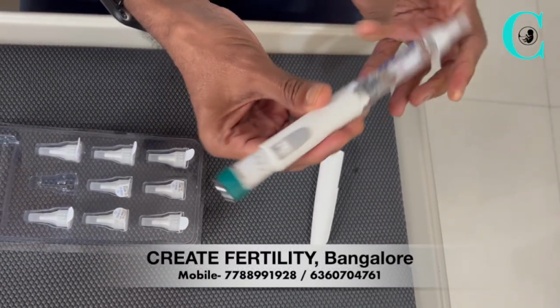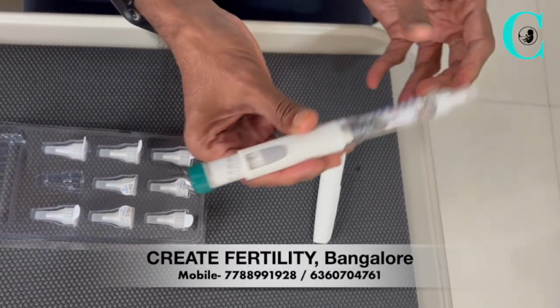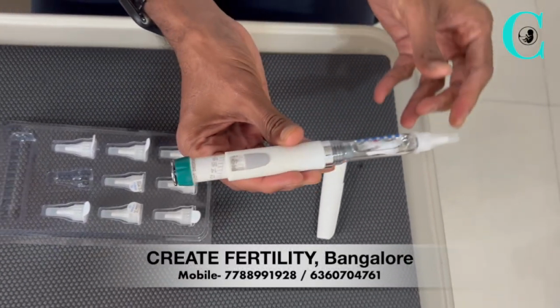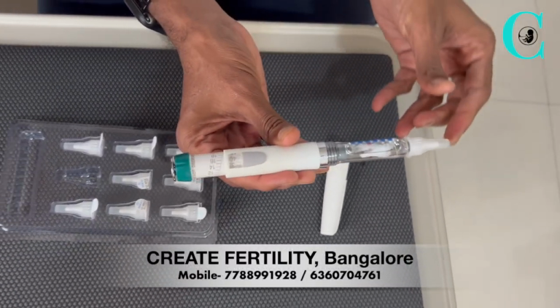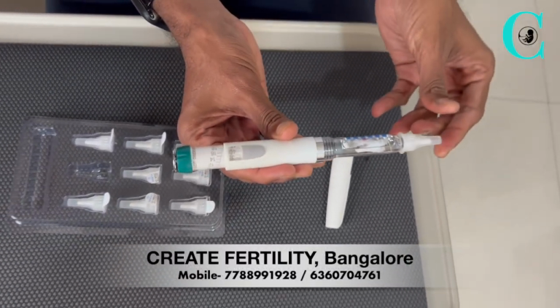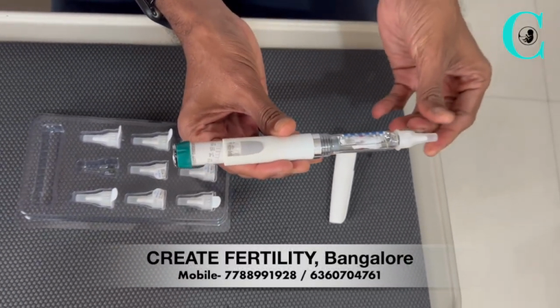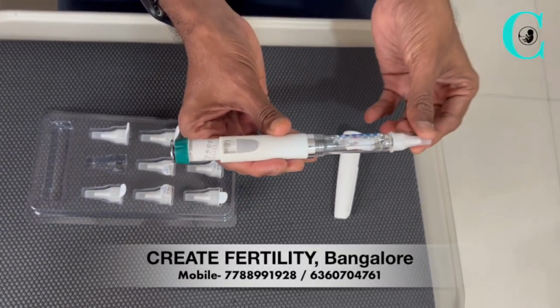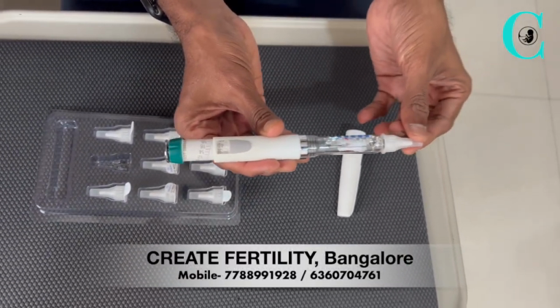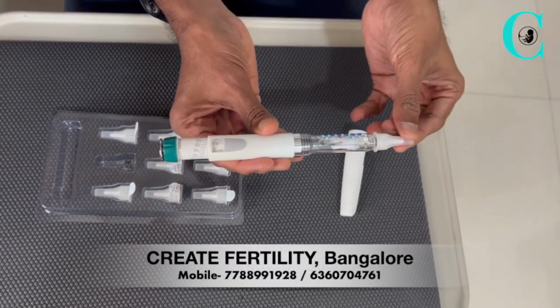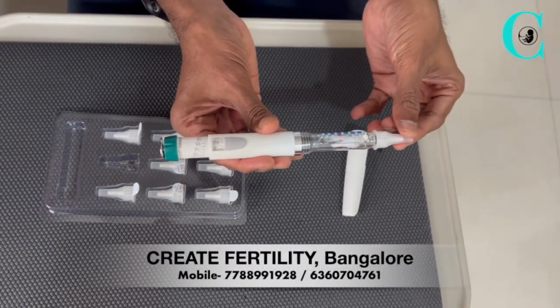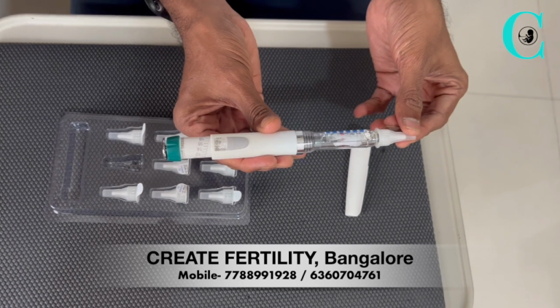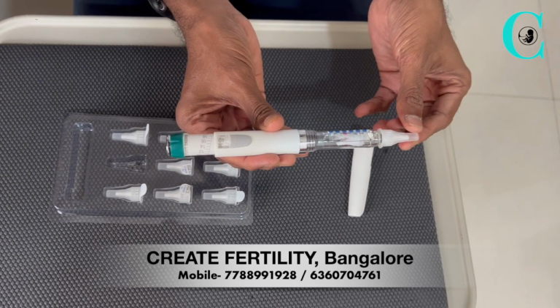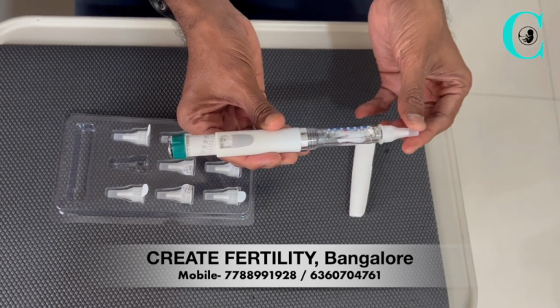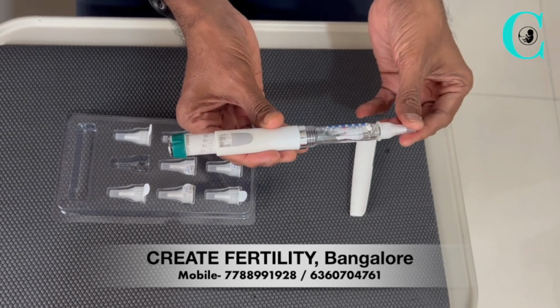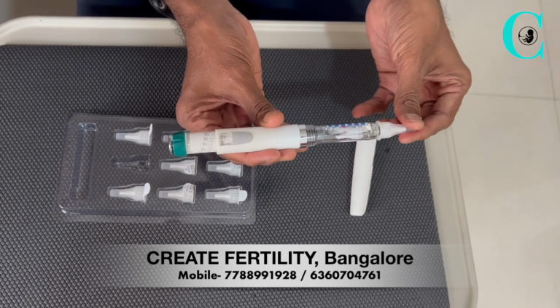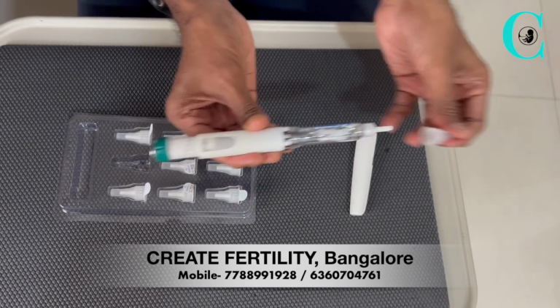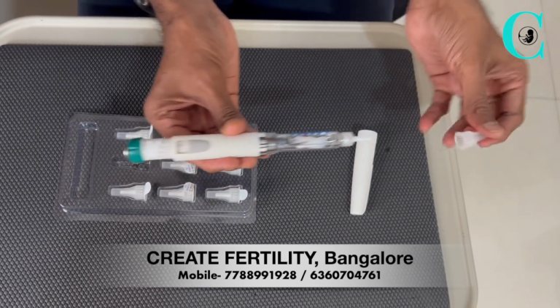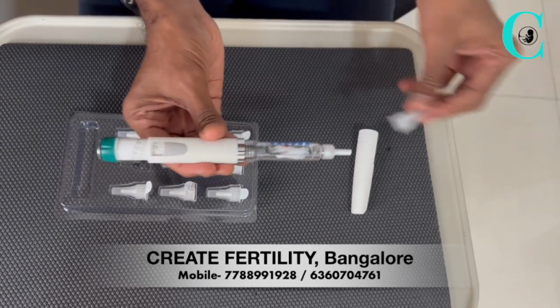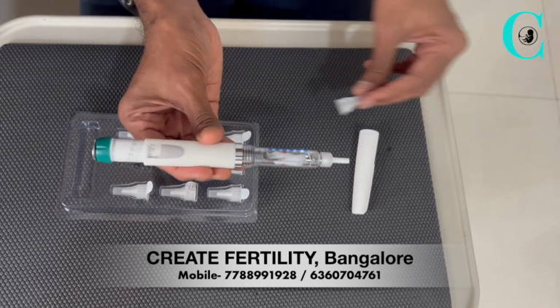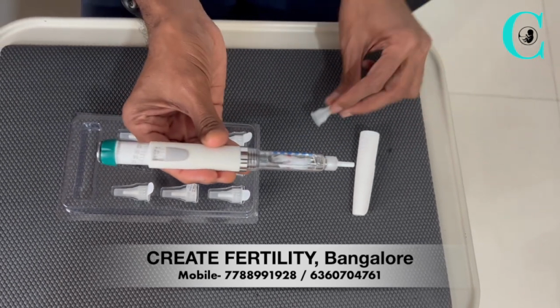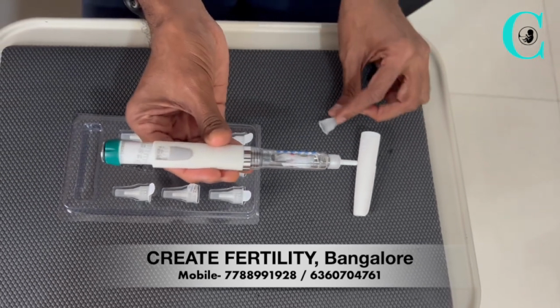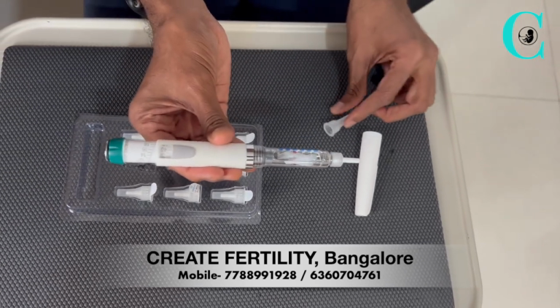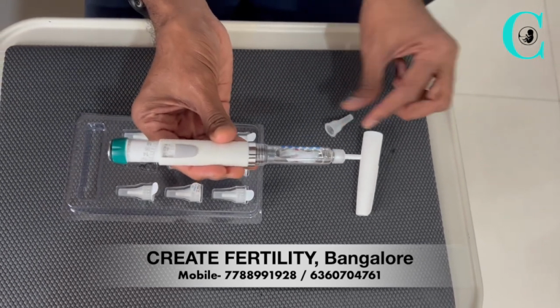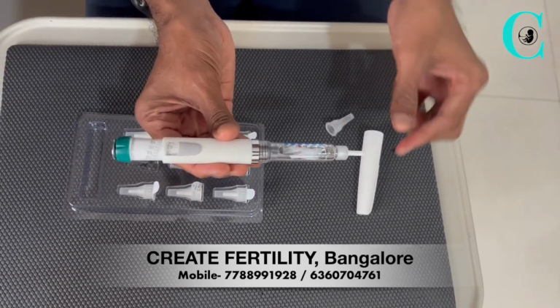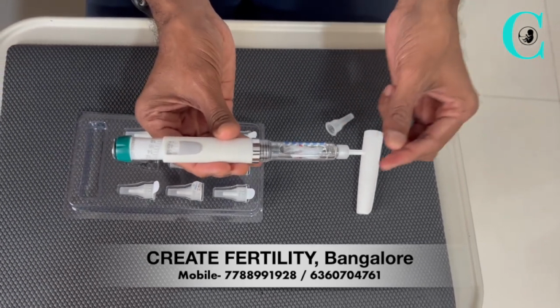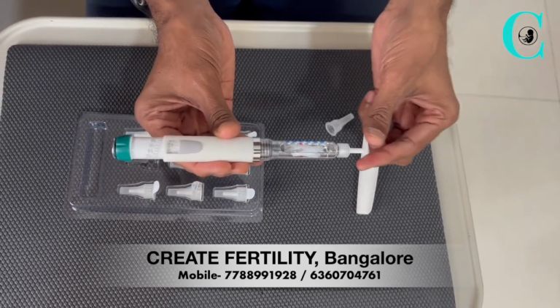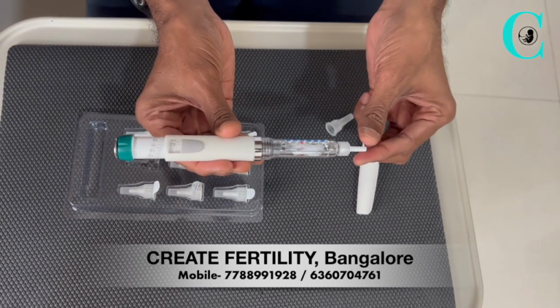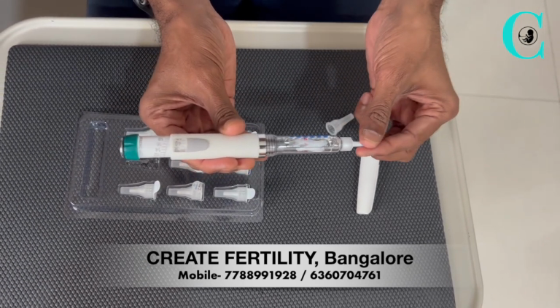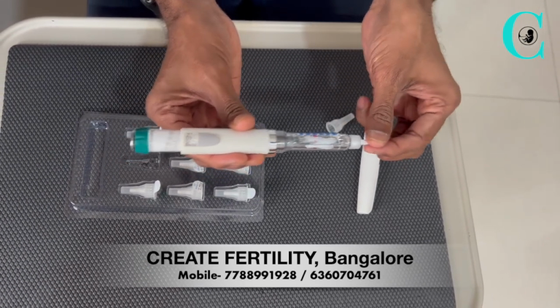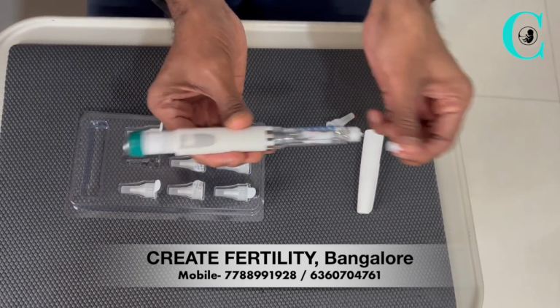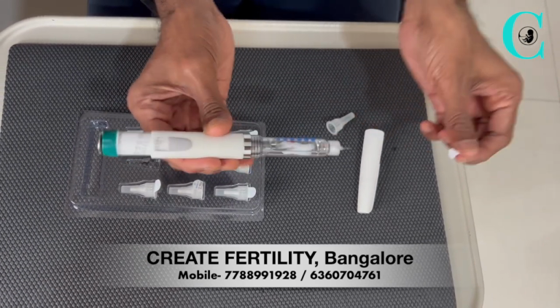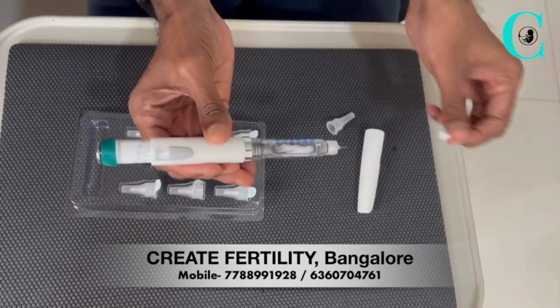Following this, you can remove the needle guards to expose the needle. Now you're ready to administer the injection.